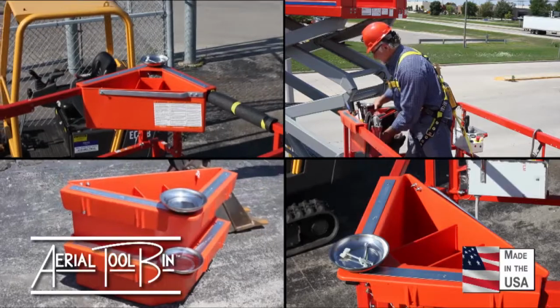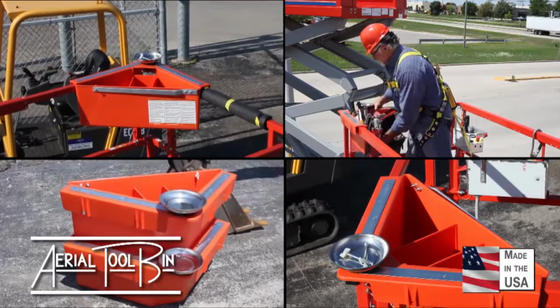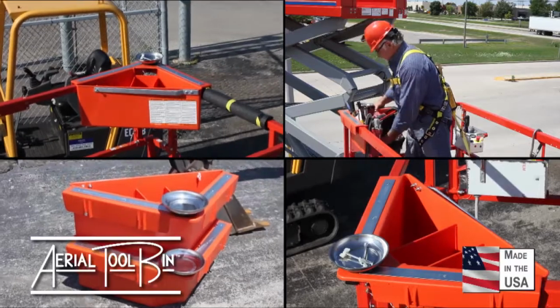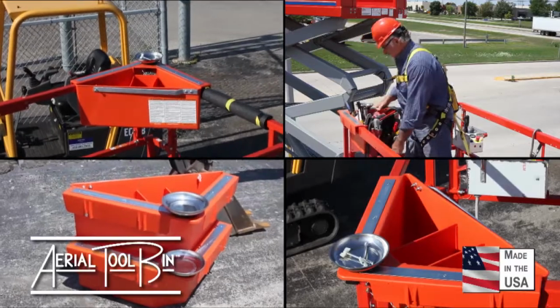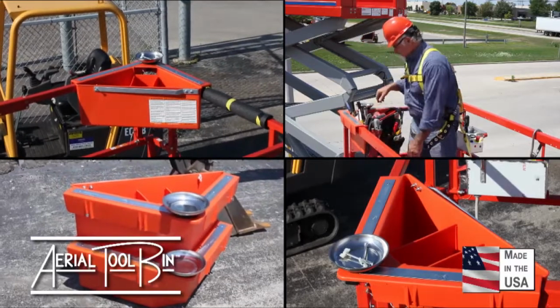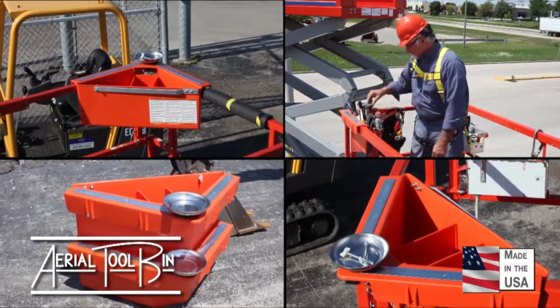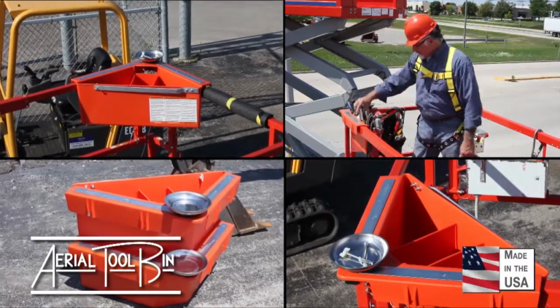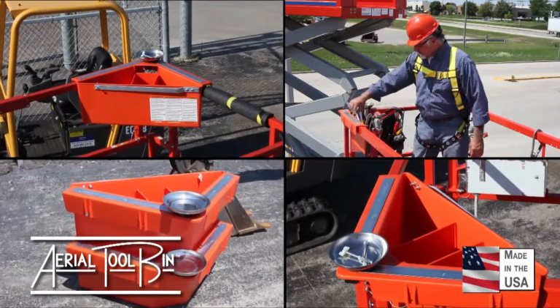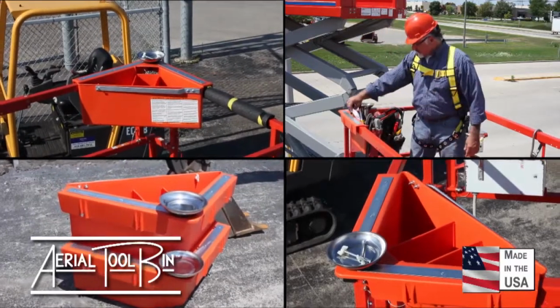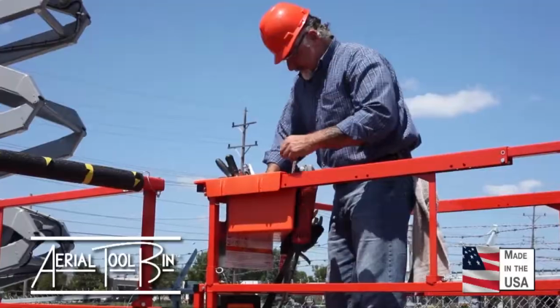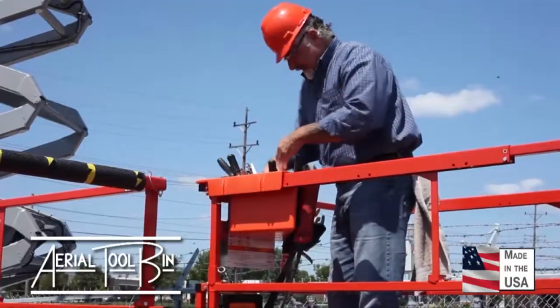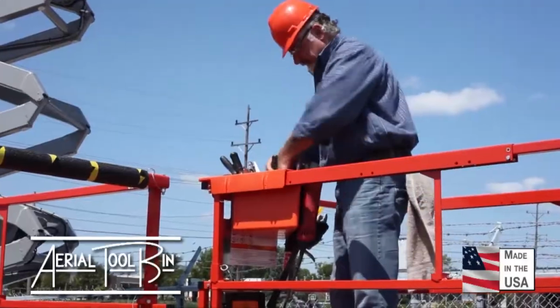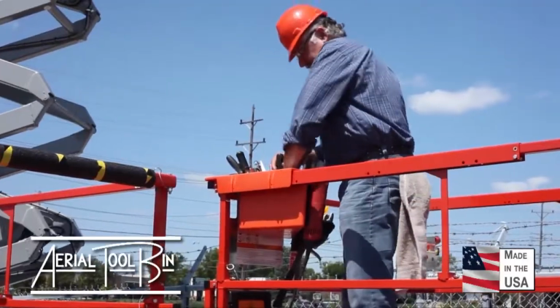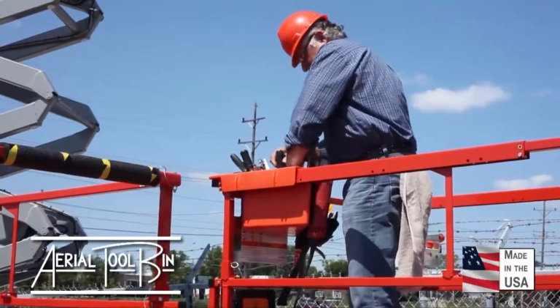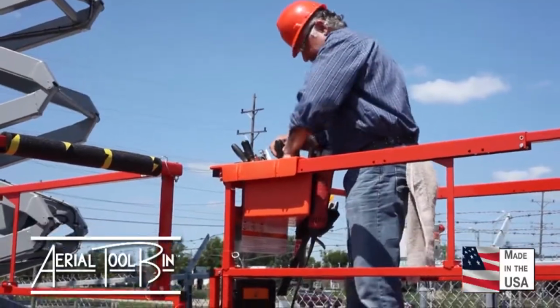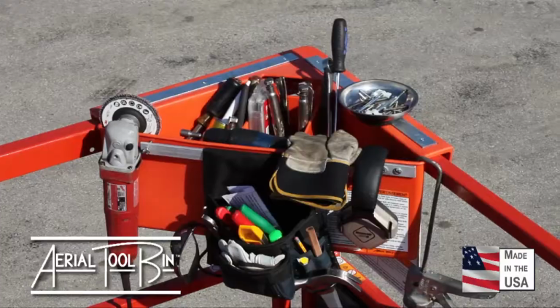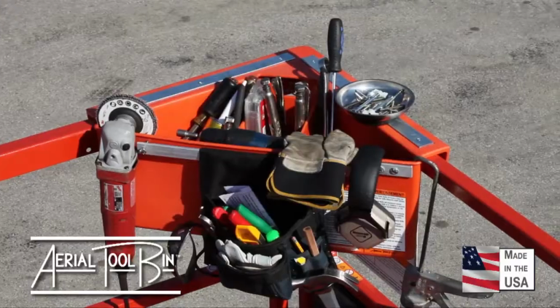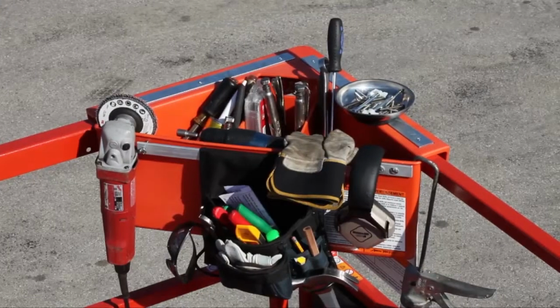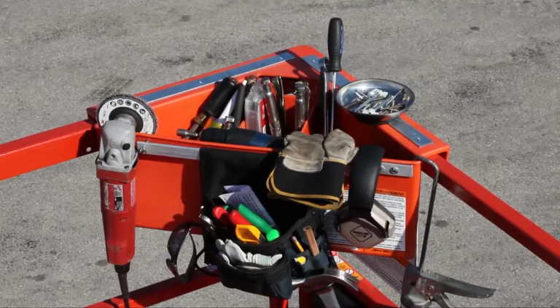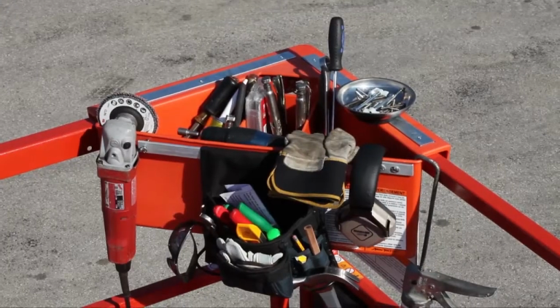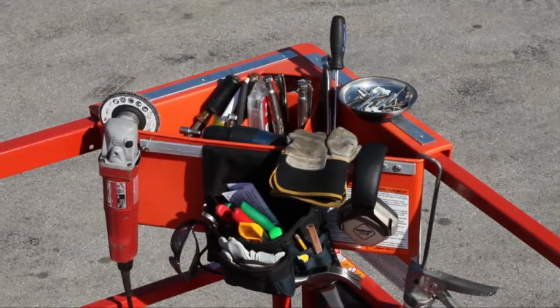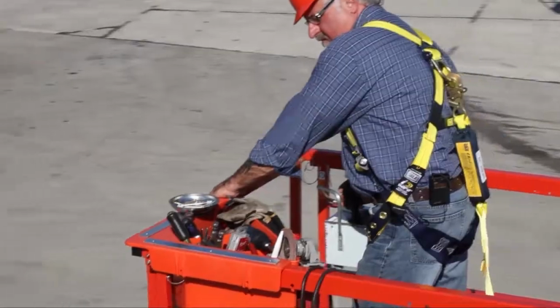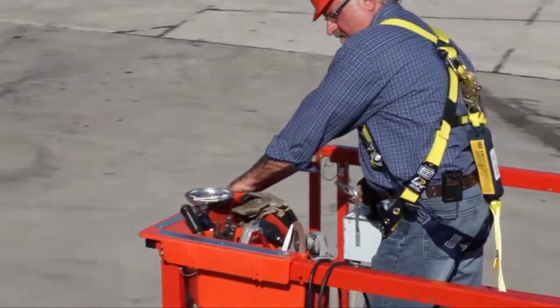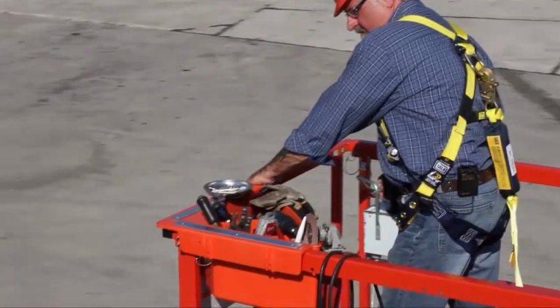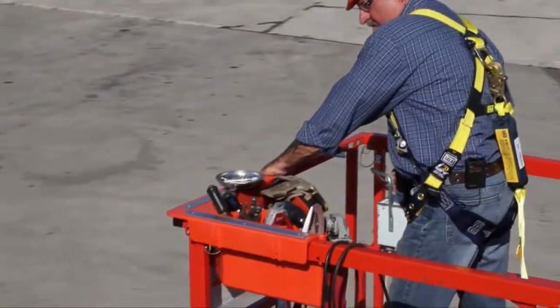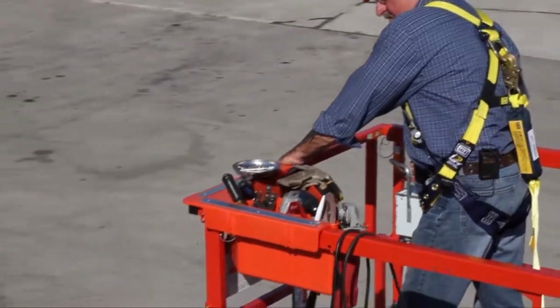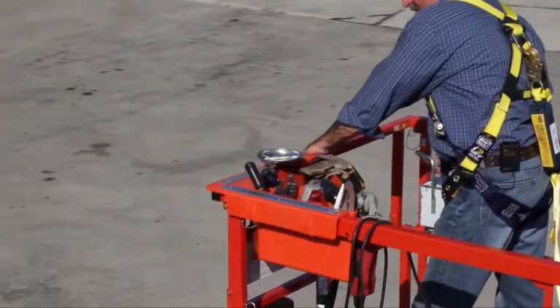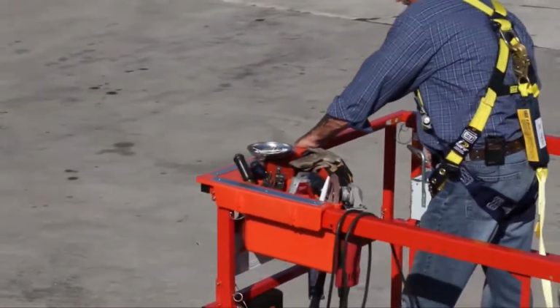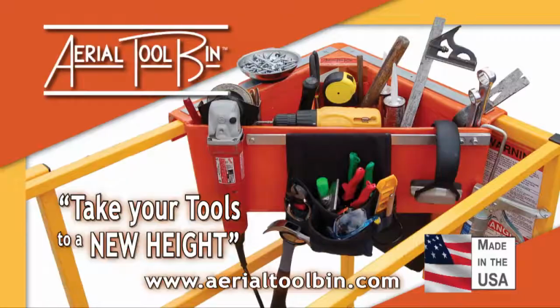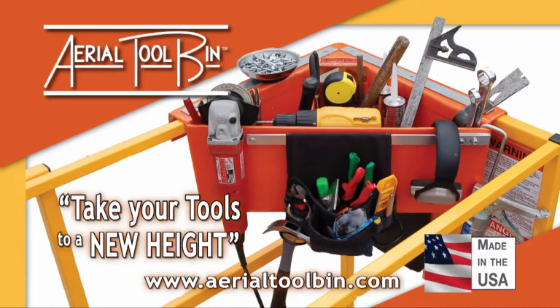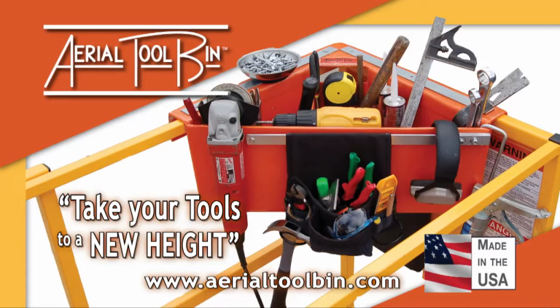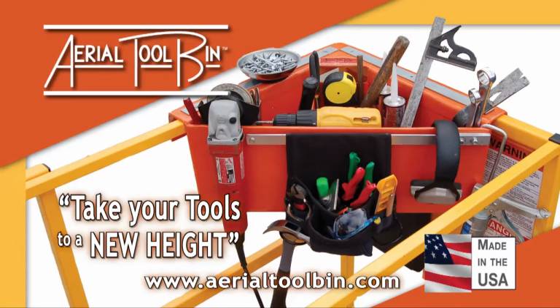Contractors, arm your entire crew with the Aerial Tool Bin. The more you use the Aerial Tool Bin, the more you'll appreciate it. Purchase yours today.